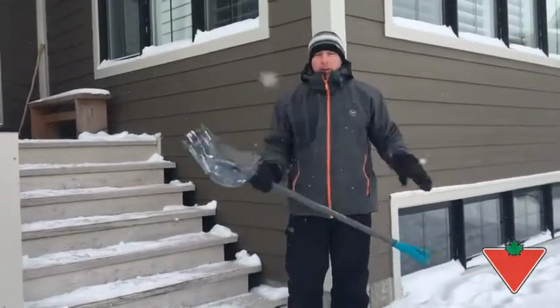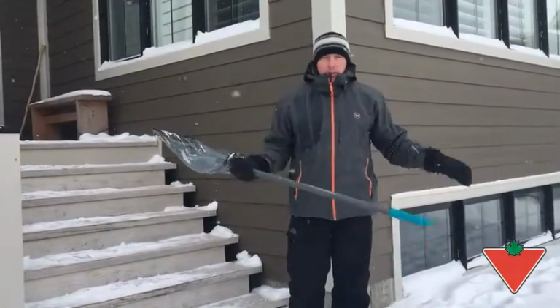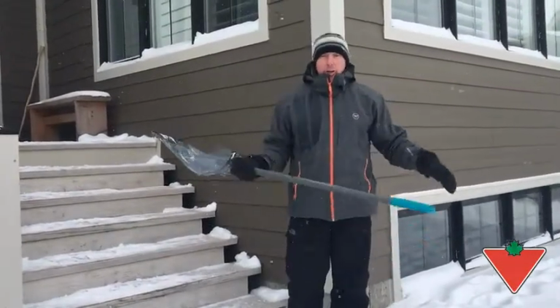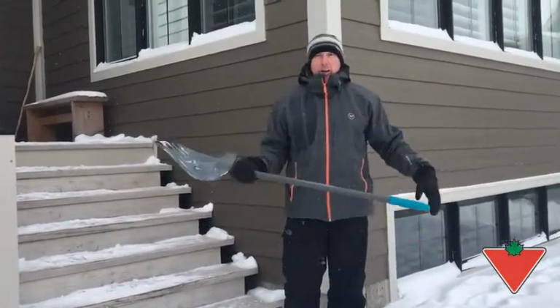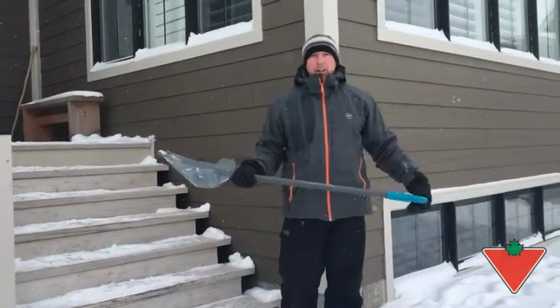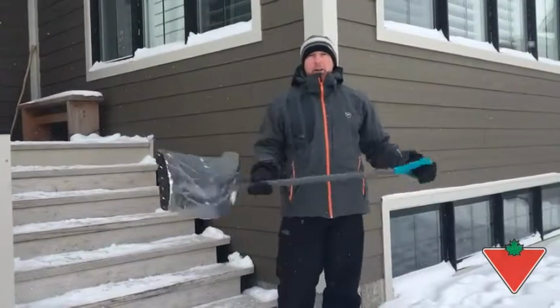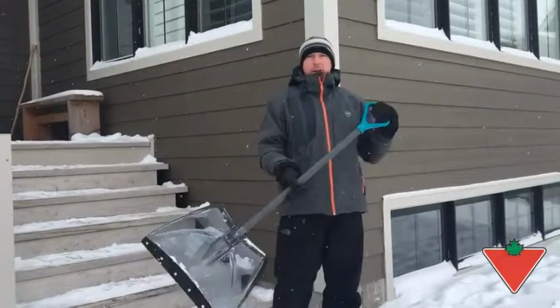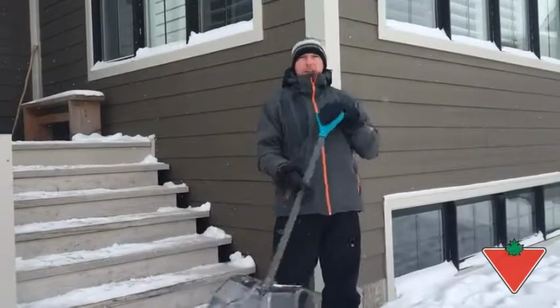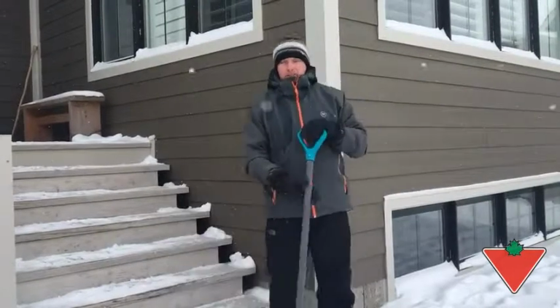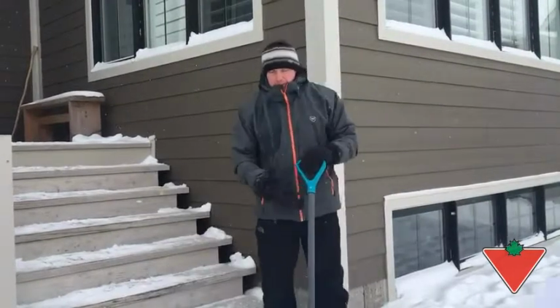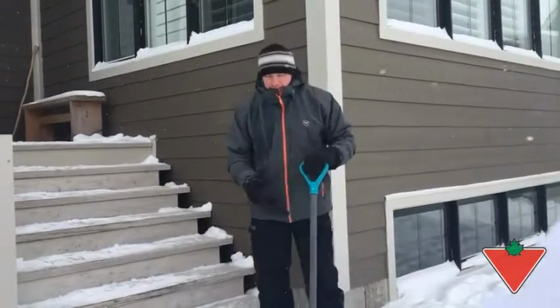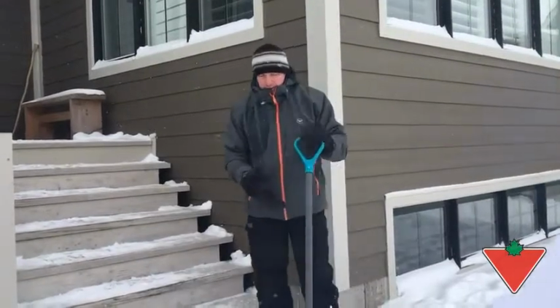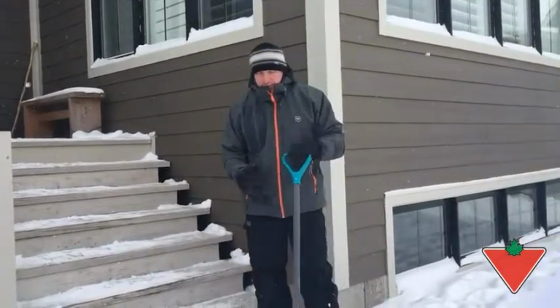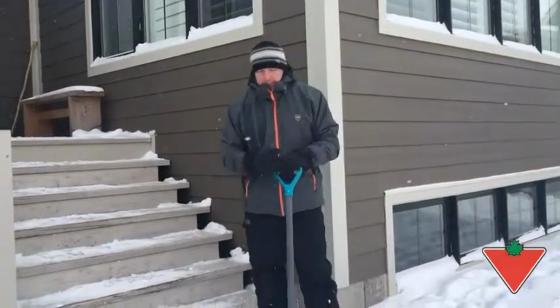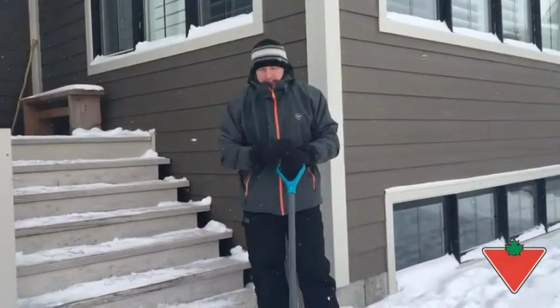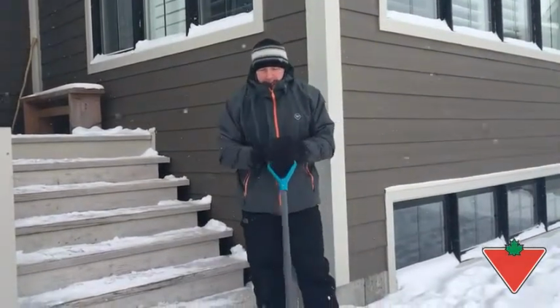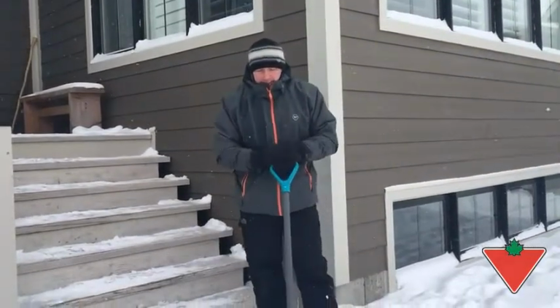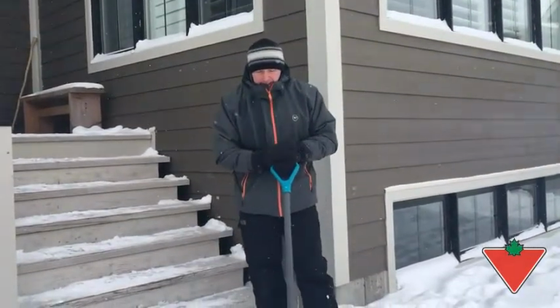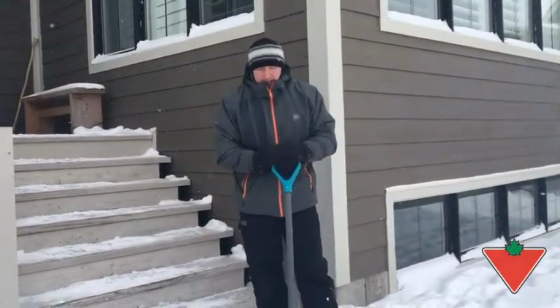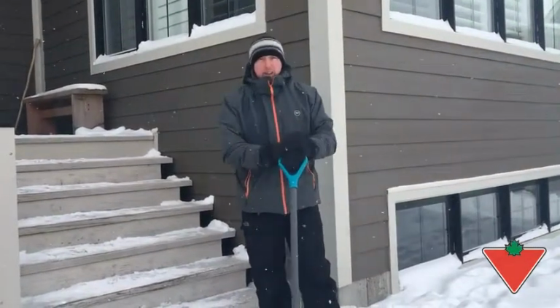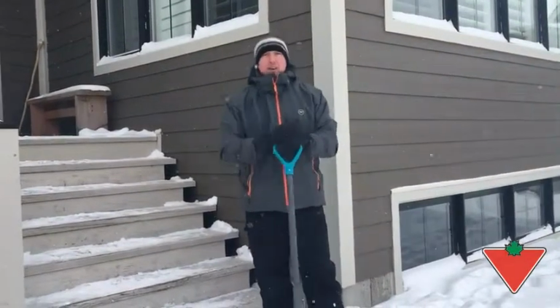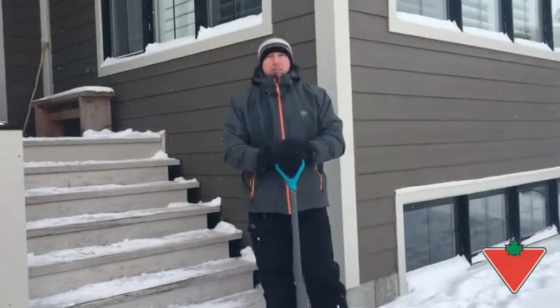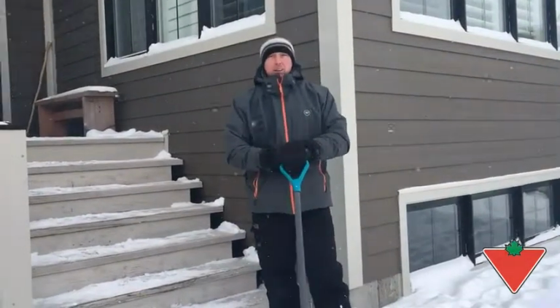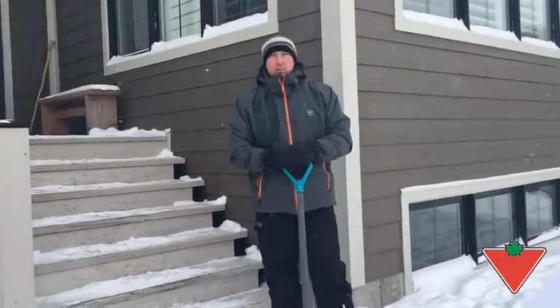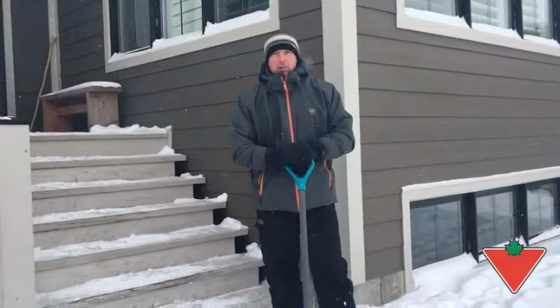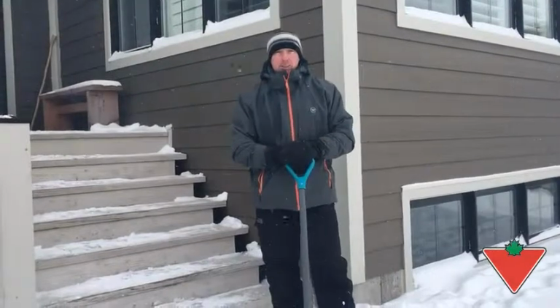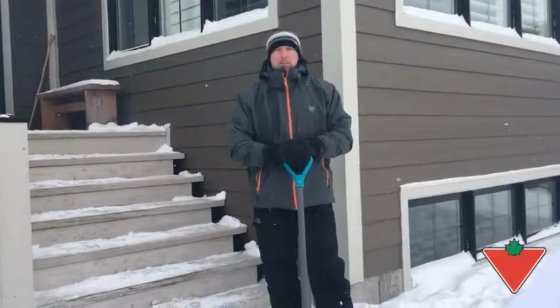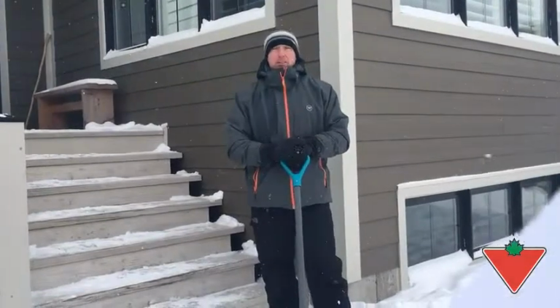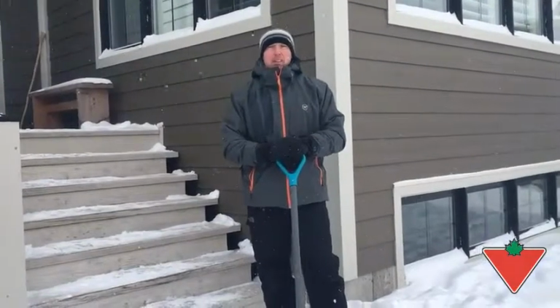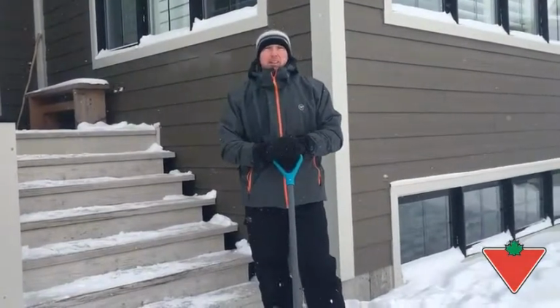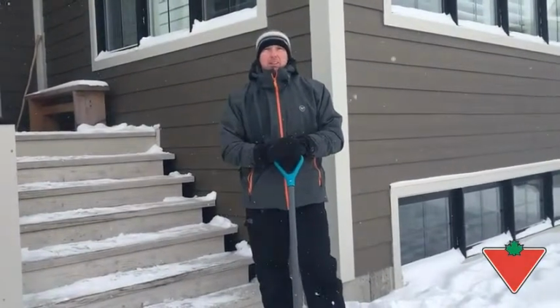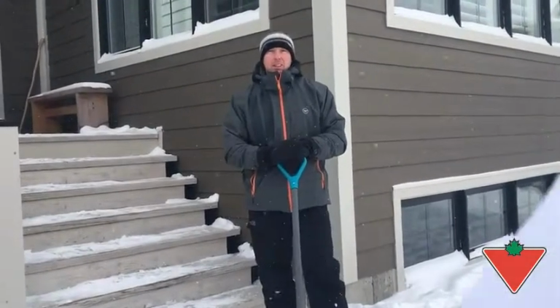So I highly recommend this shovel. I've enjoyed testing it and I'd recommend it to all my friends and family. Thanks for listening.